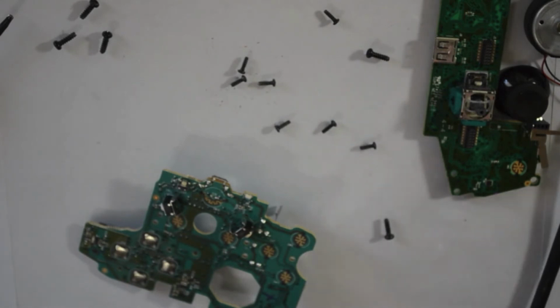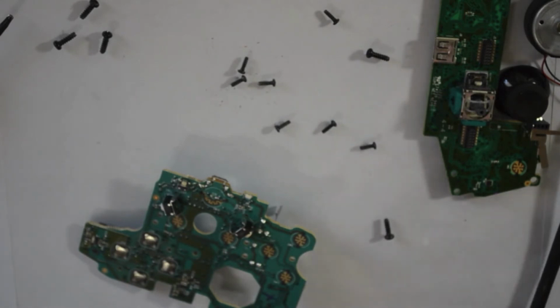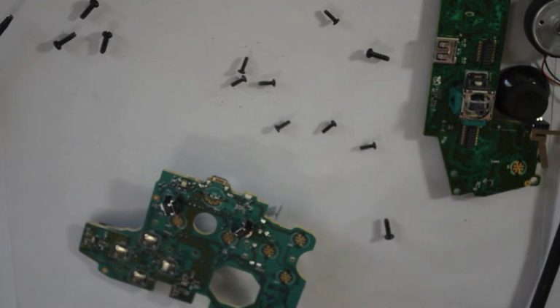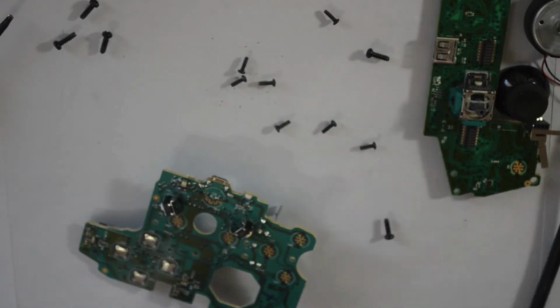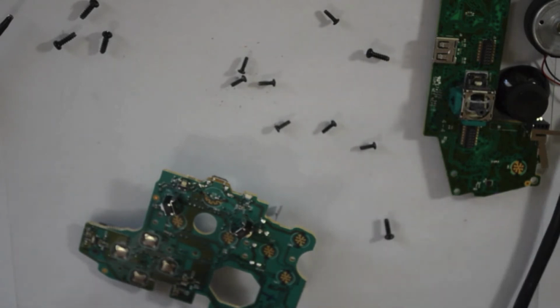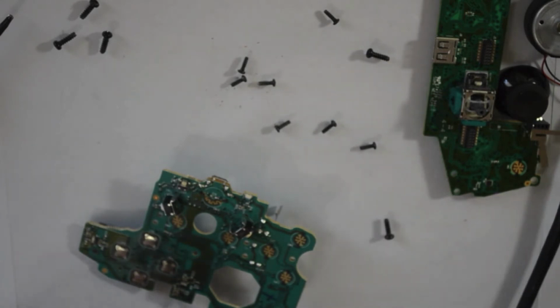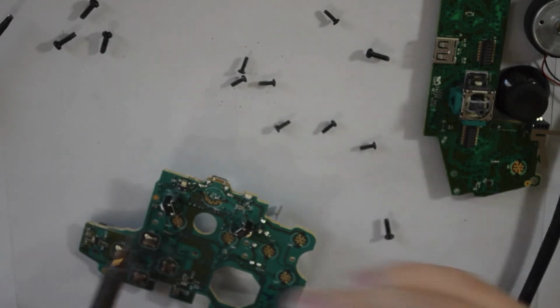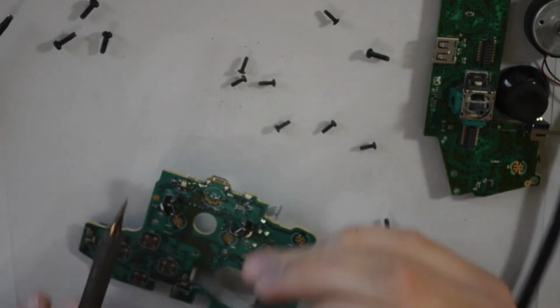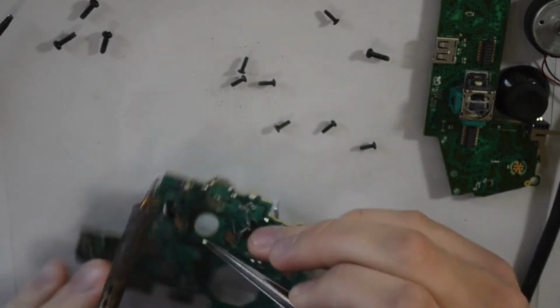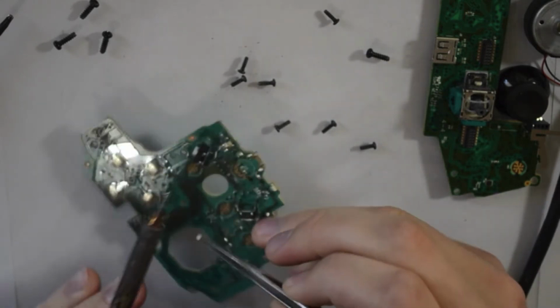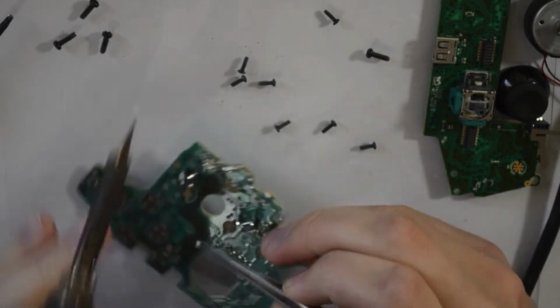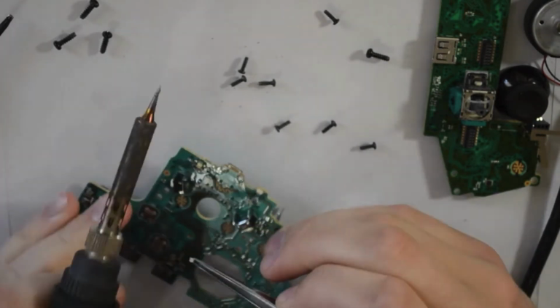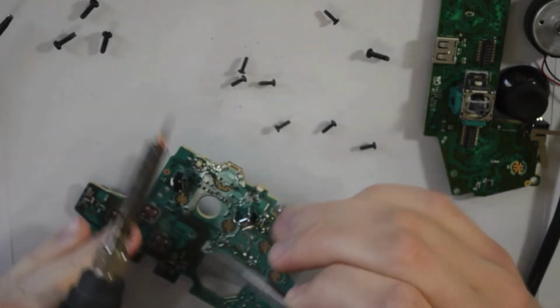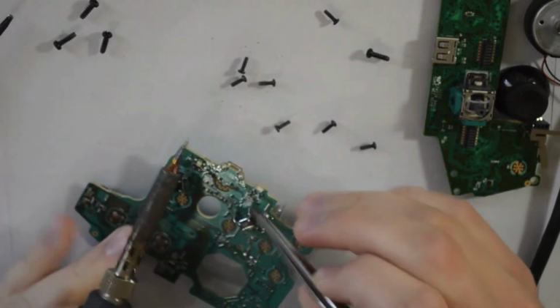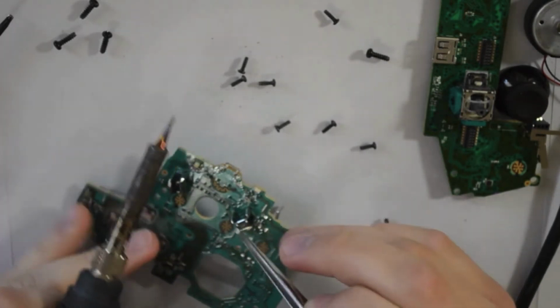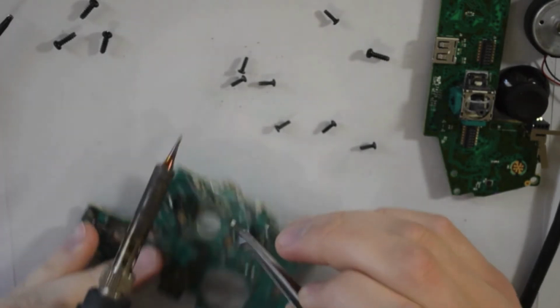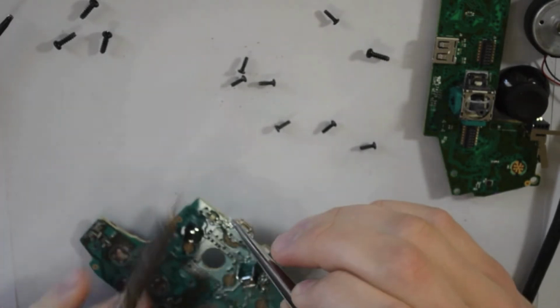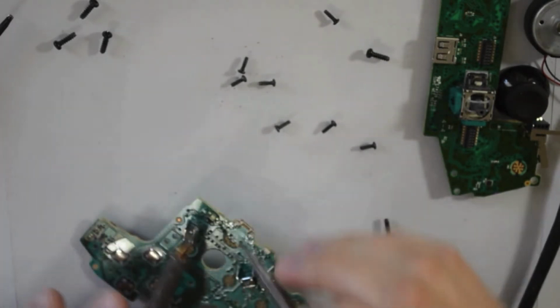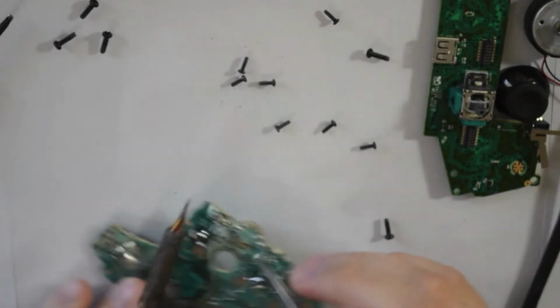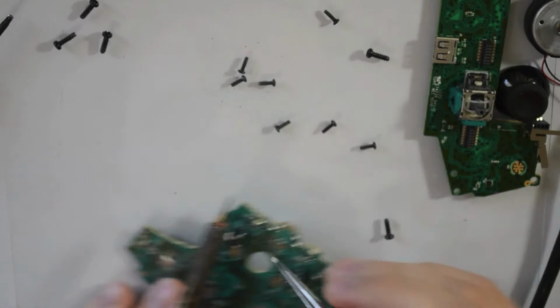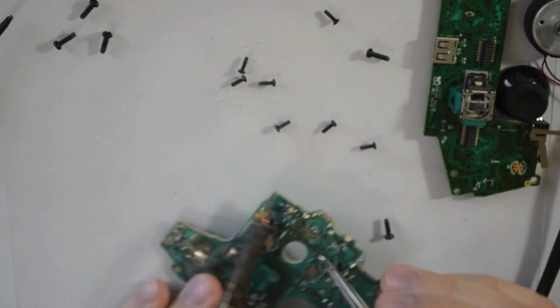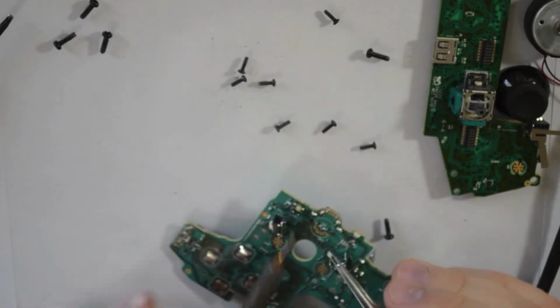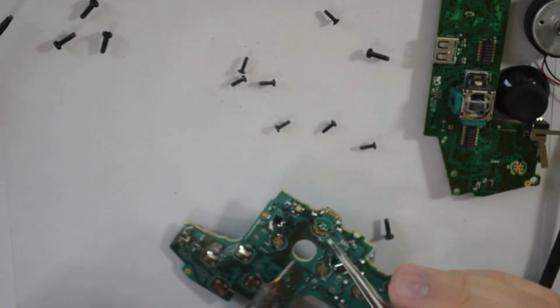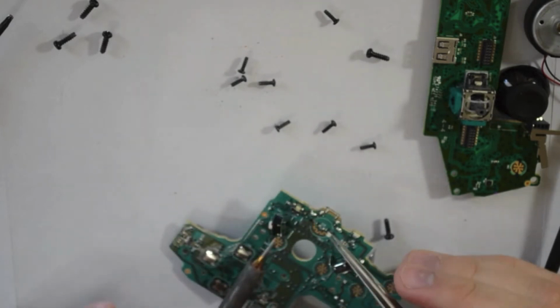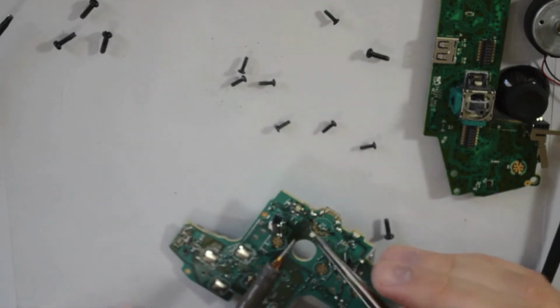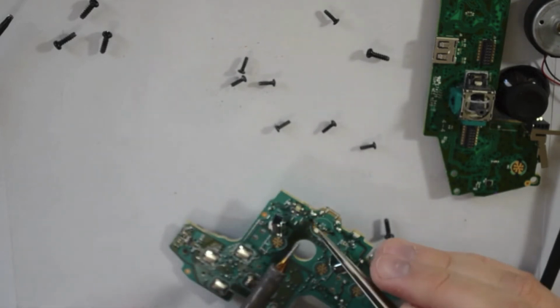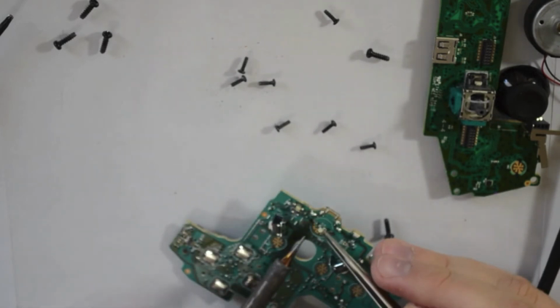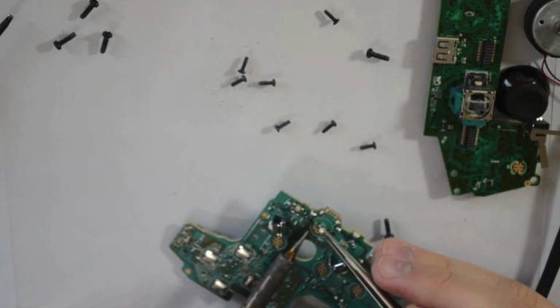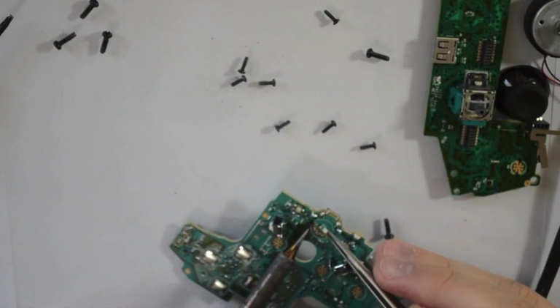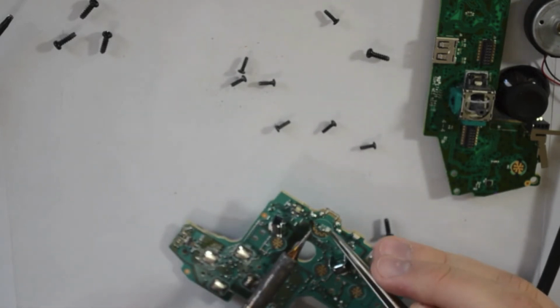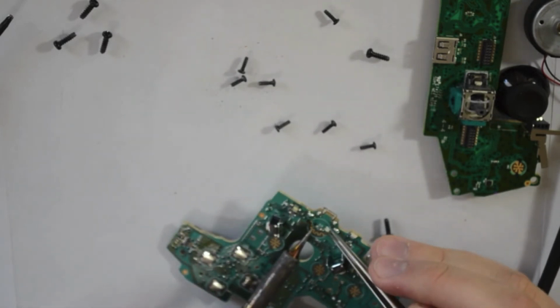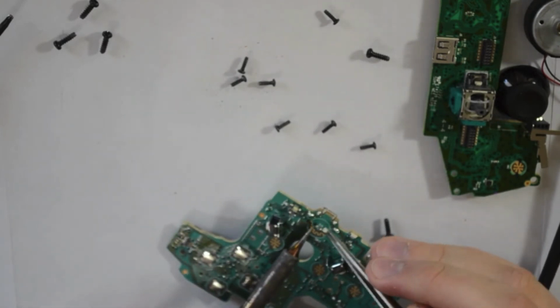If you don't have a very steady hand, I probably wouldn't recommend soldering on these.